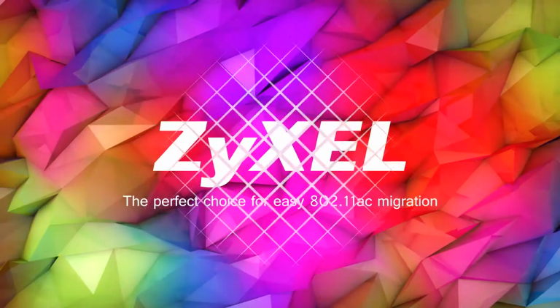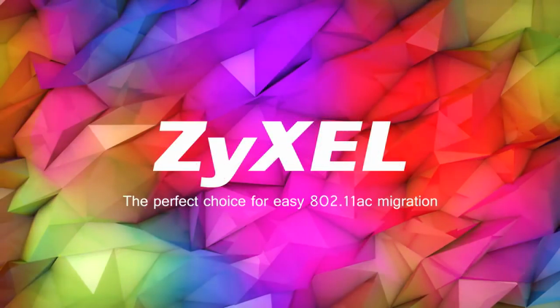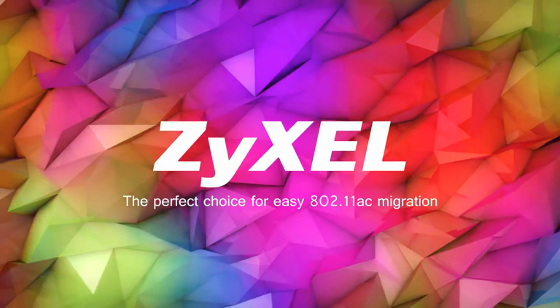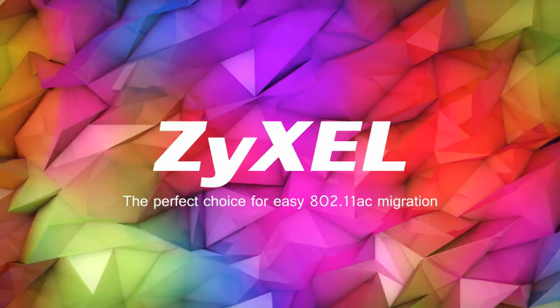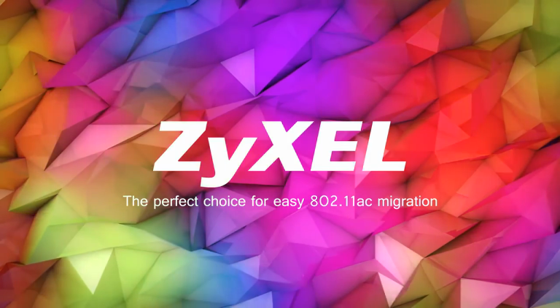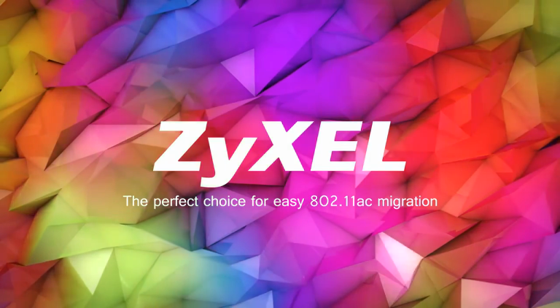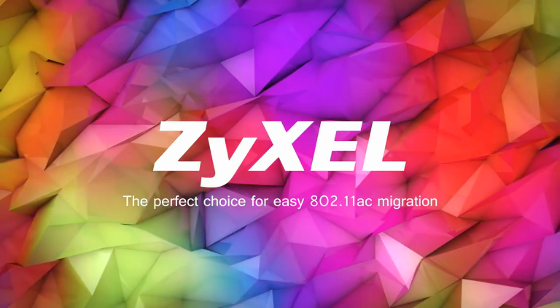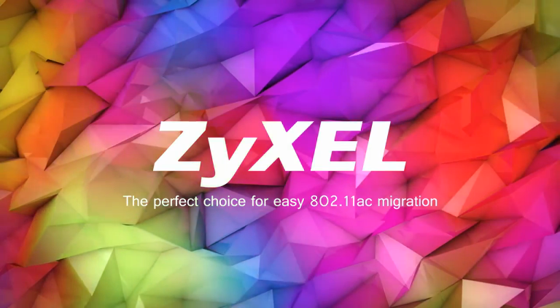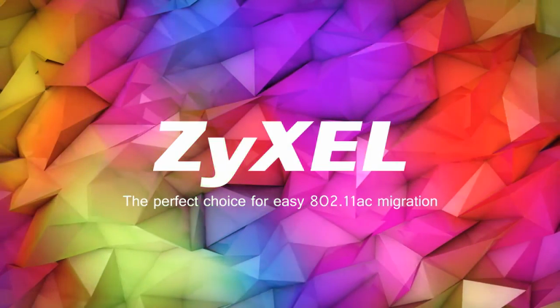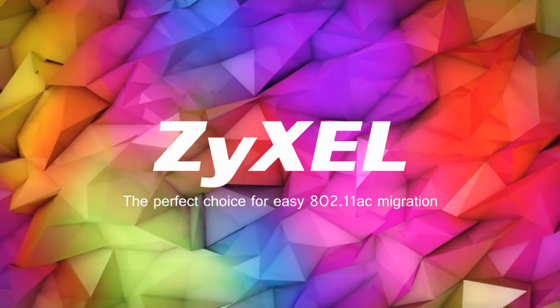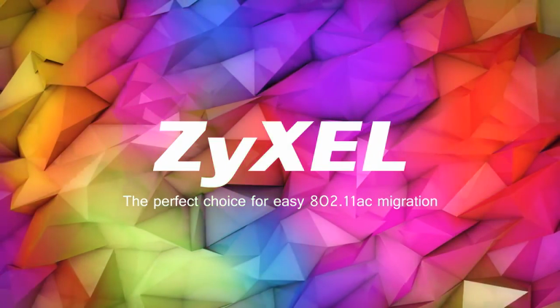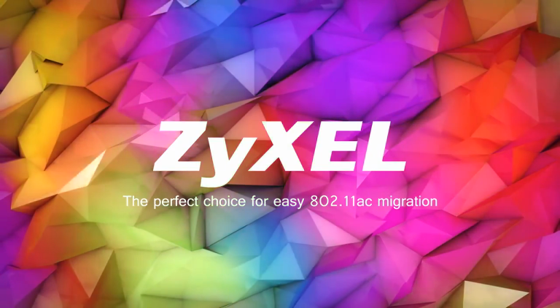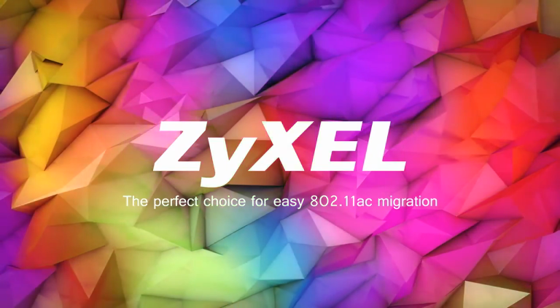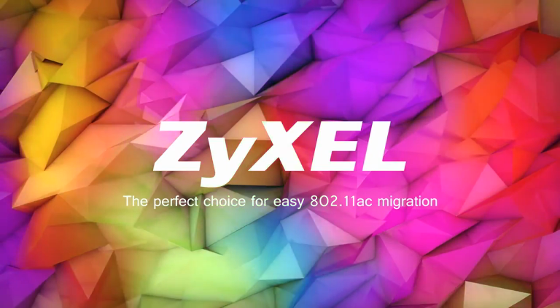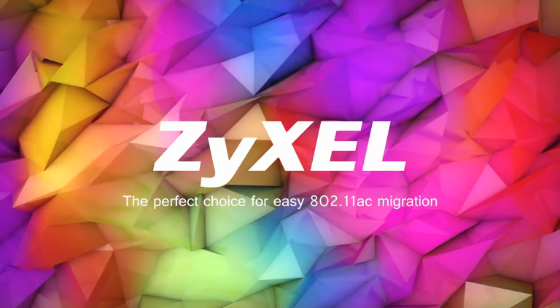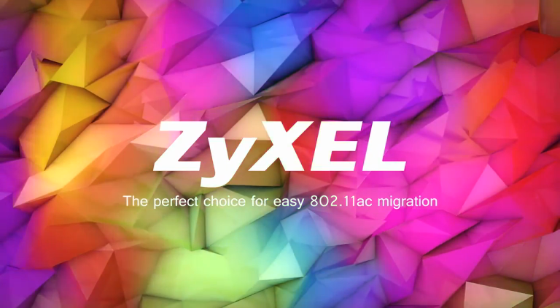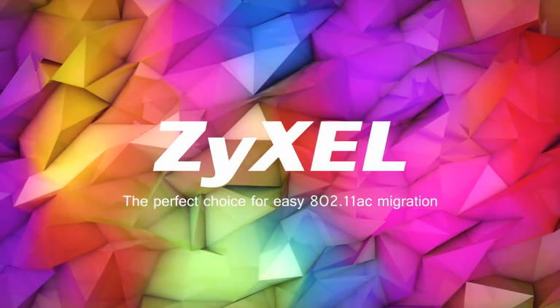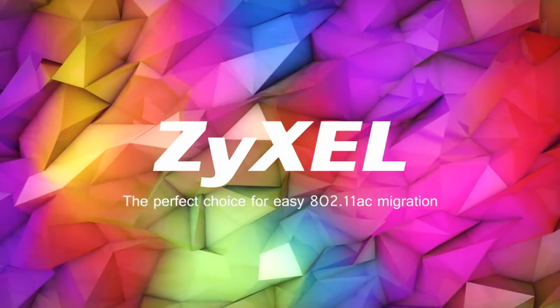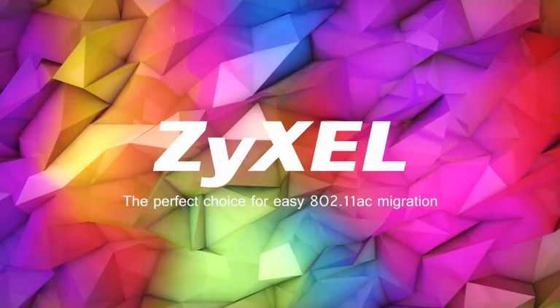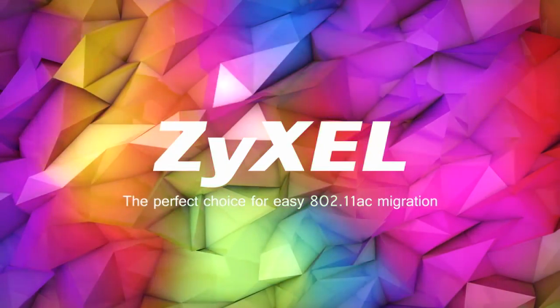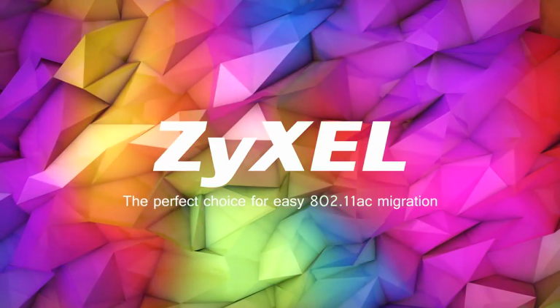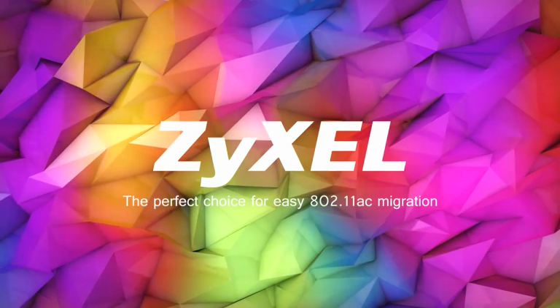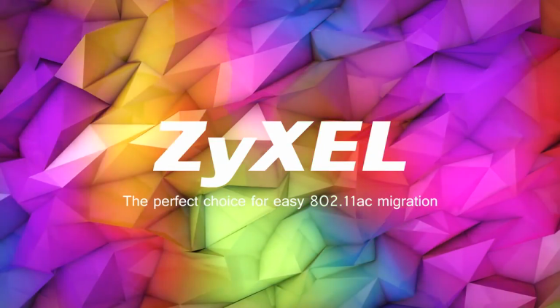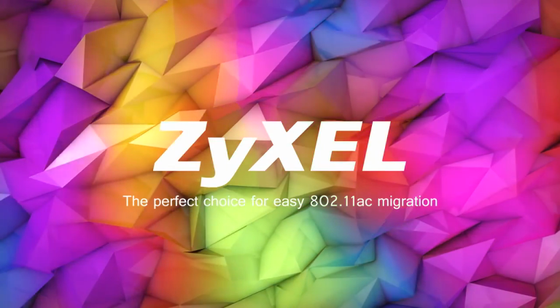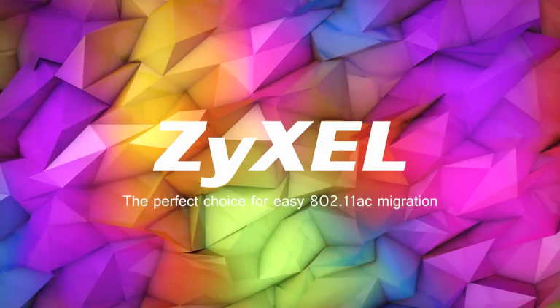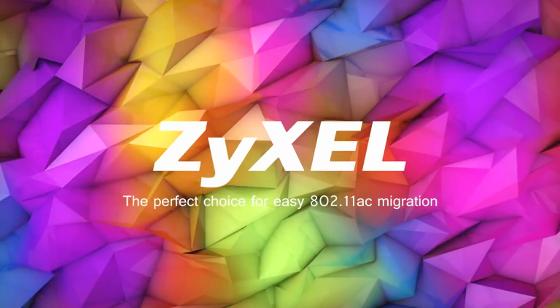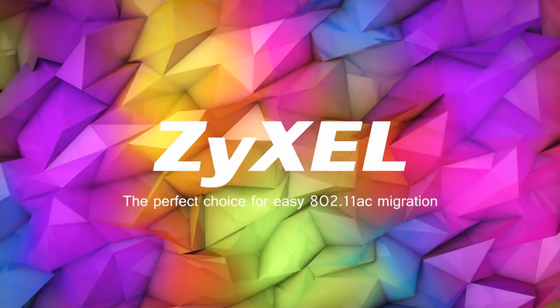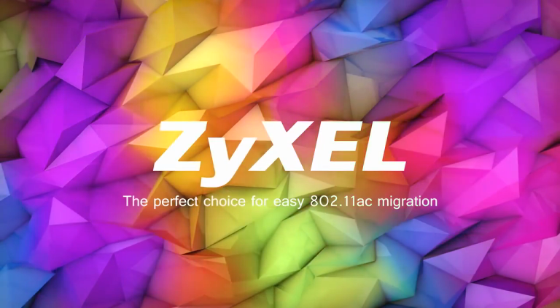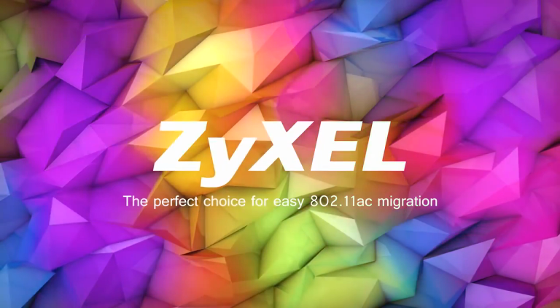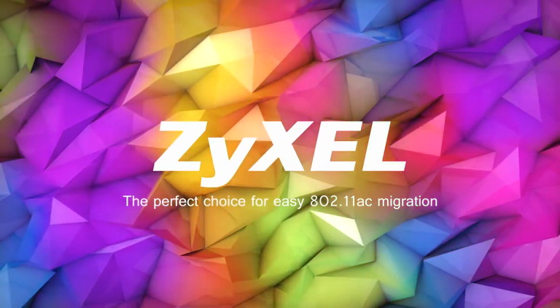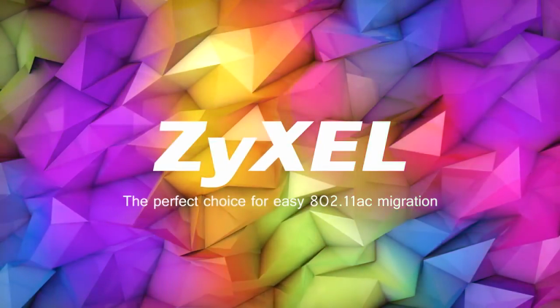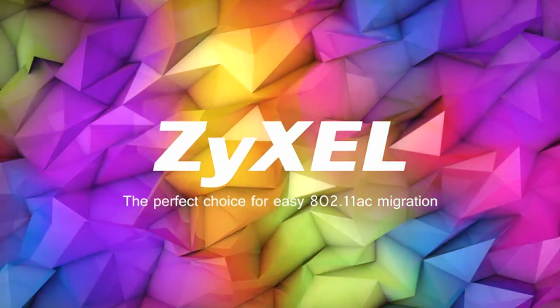Zyxel — the perfect choice for easy 802.11ac migration.